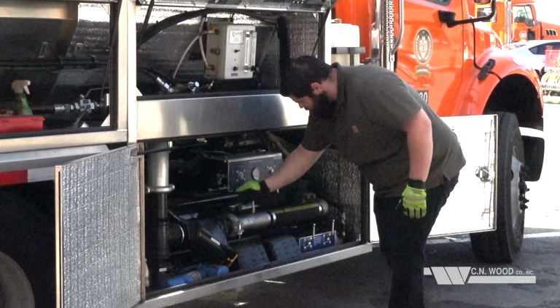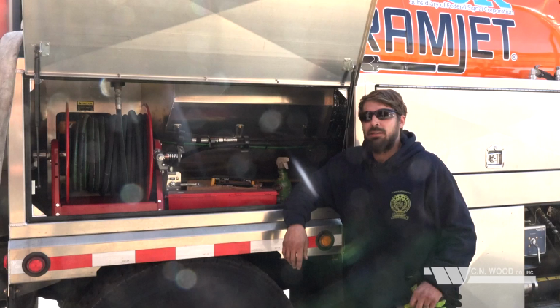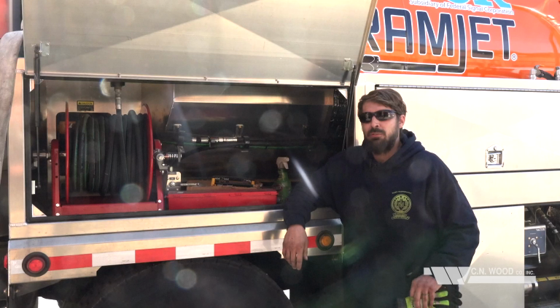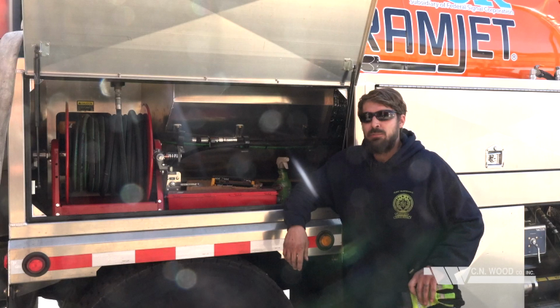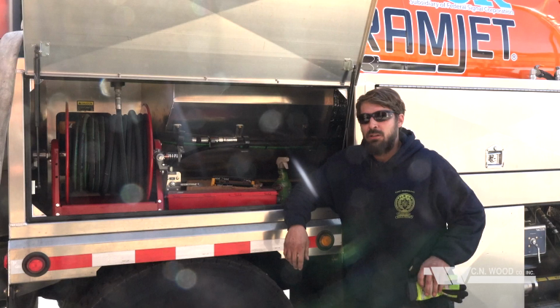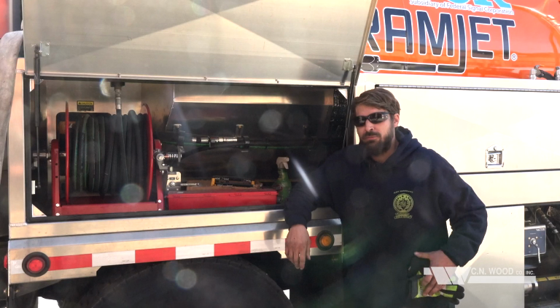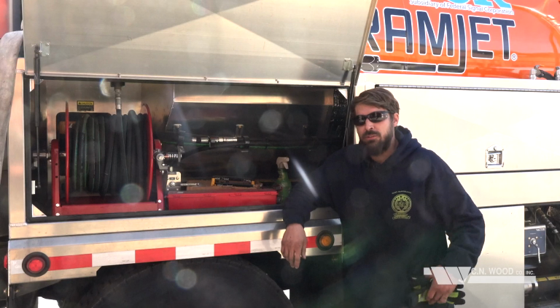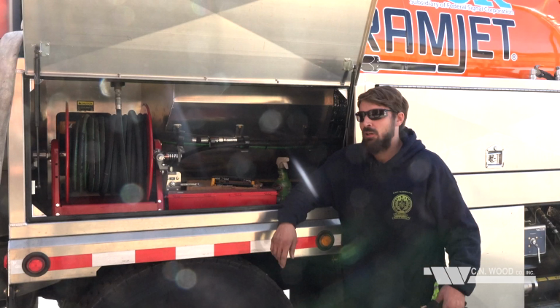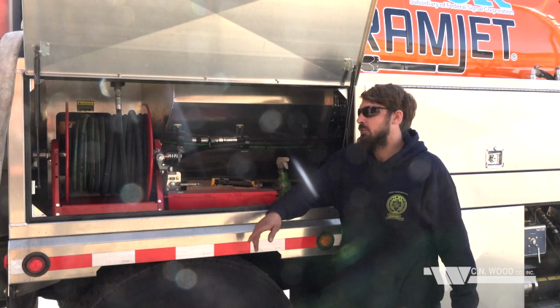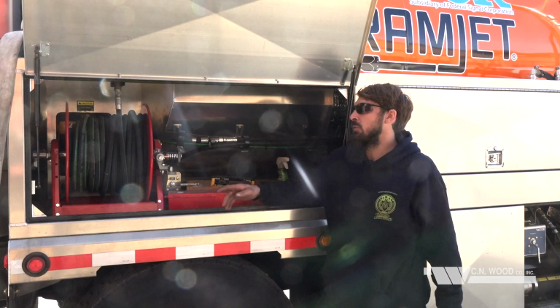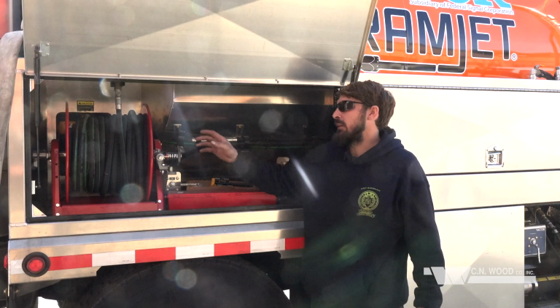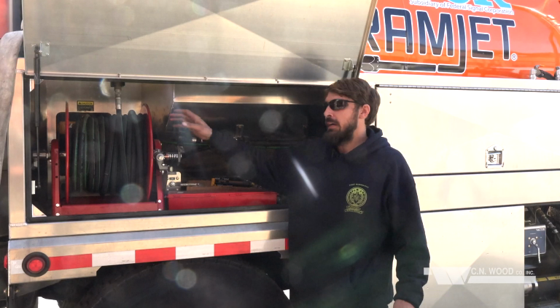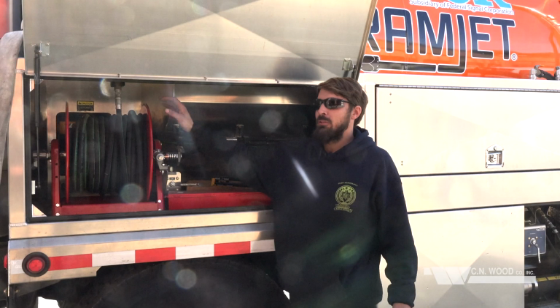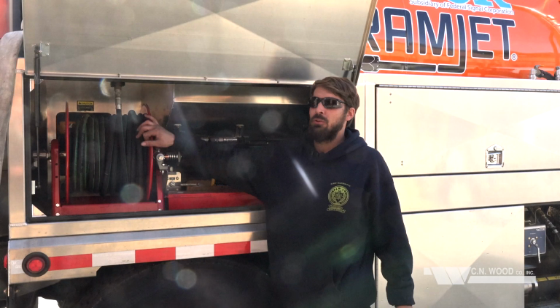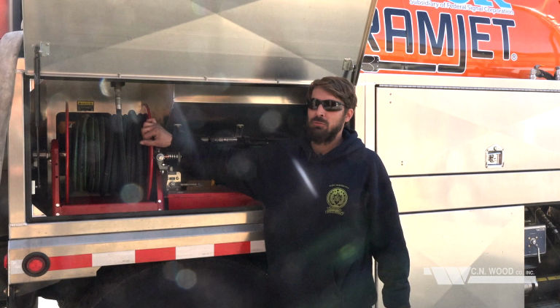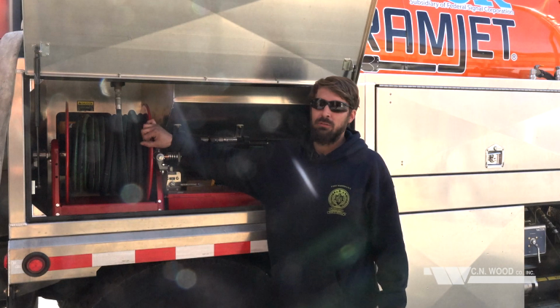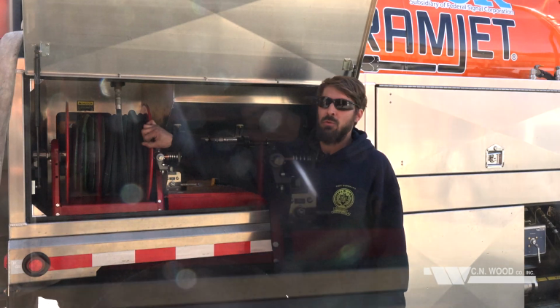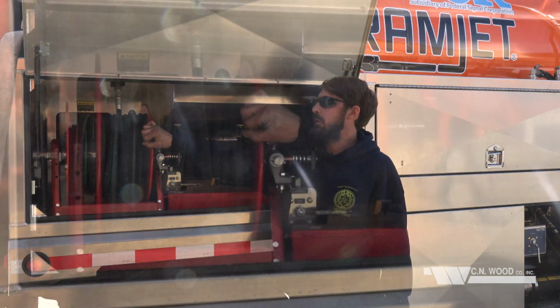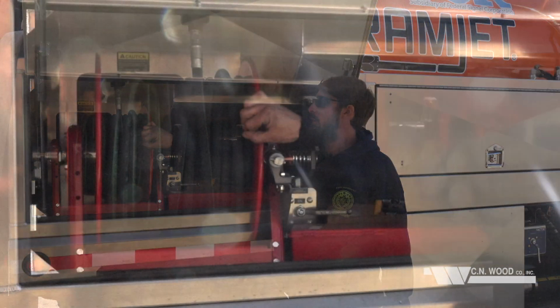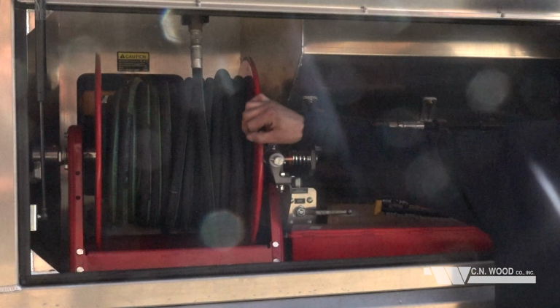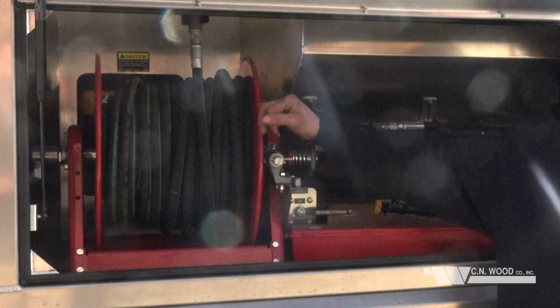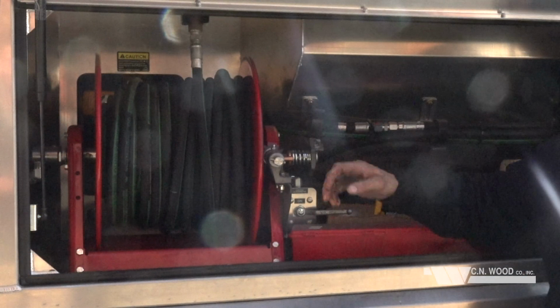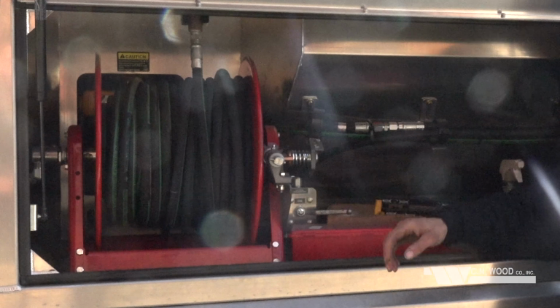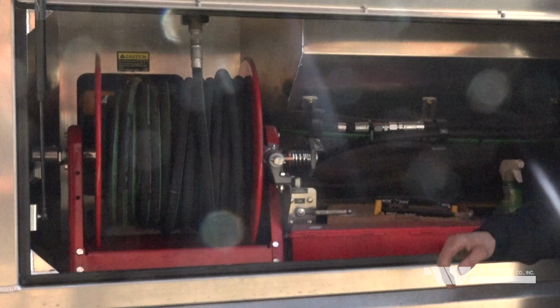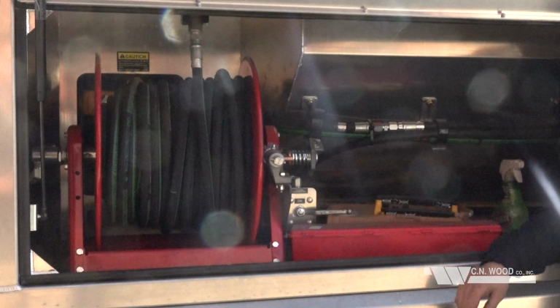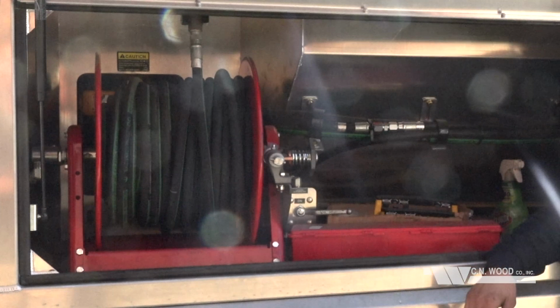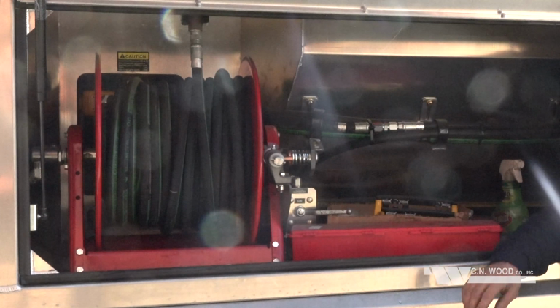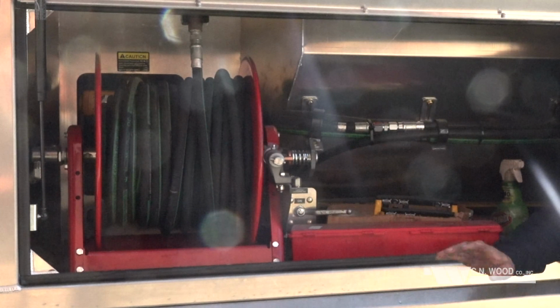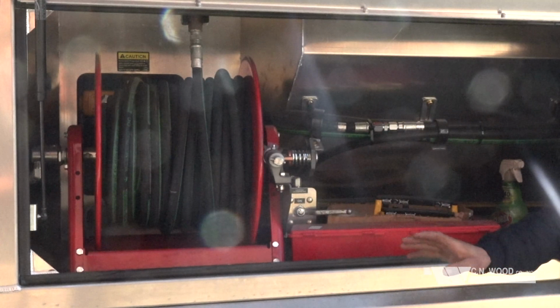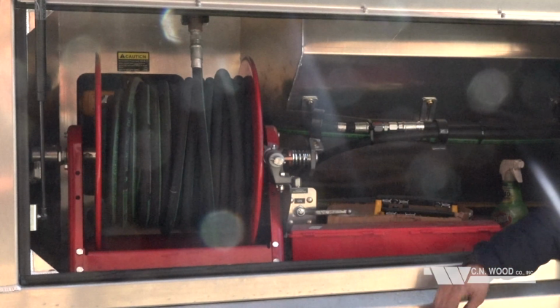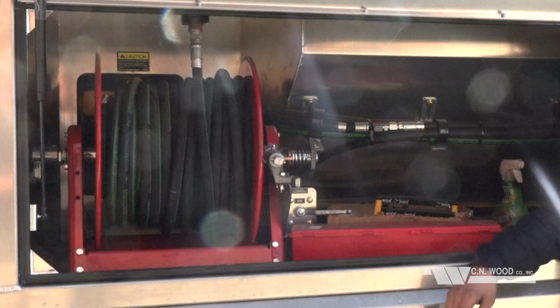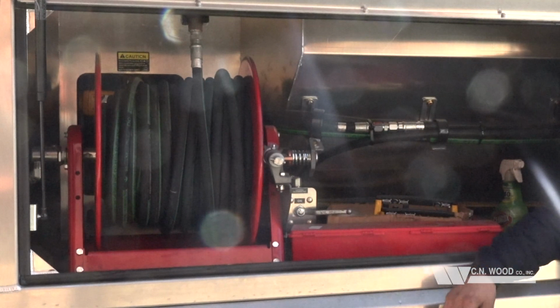Vactor Ramjet also offers a lateral hose reel for cleaning off of the main lines as well.